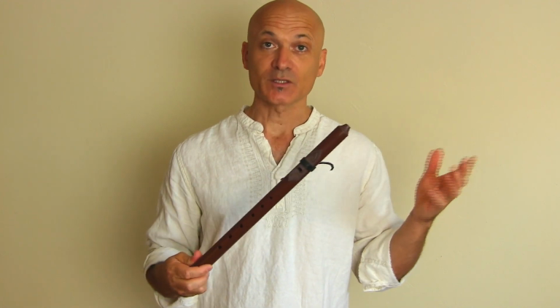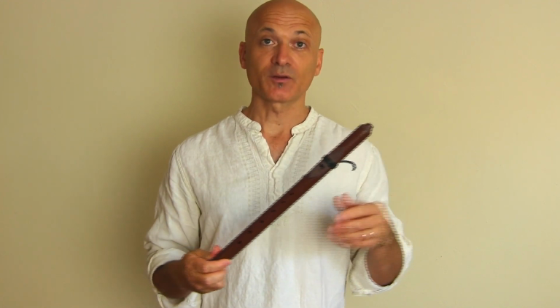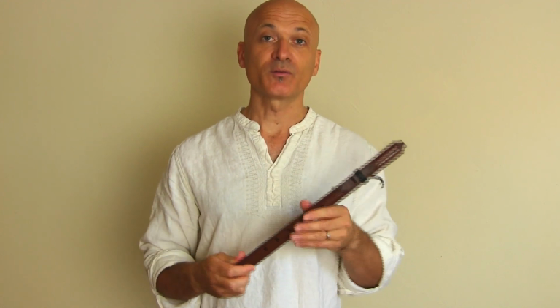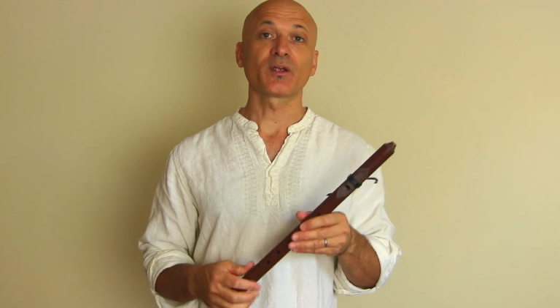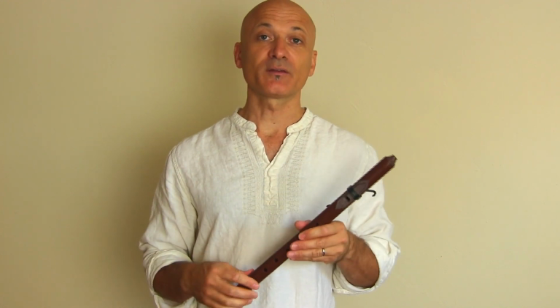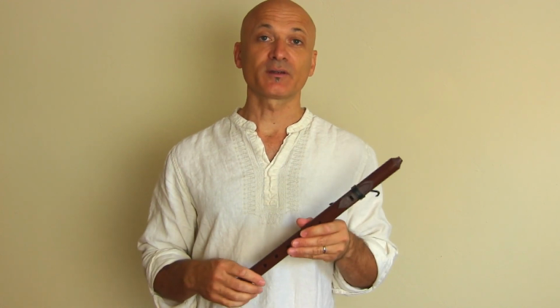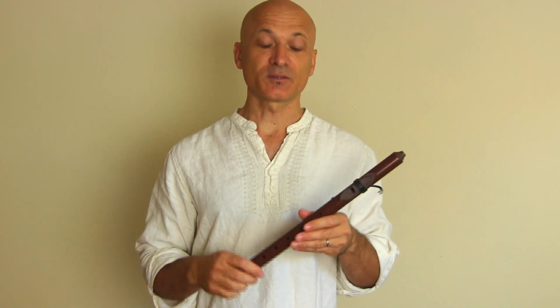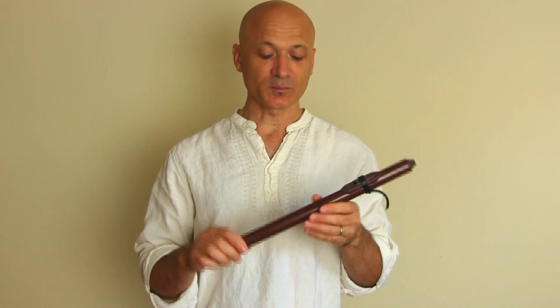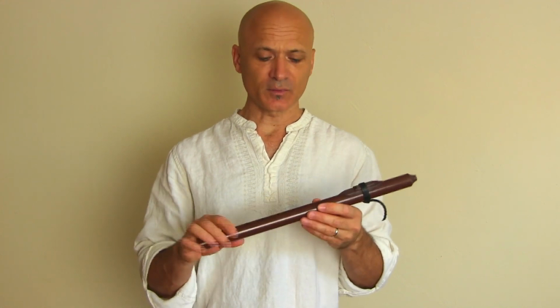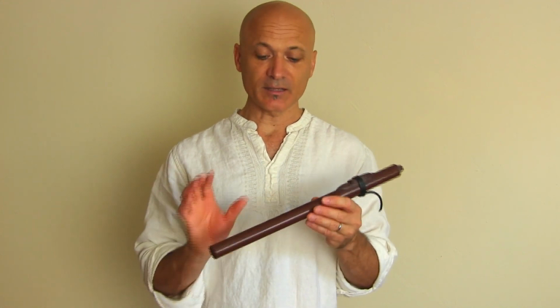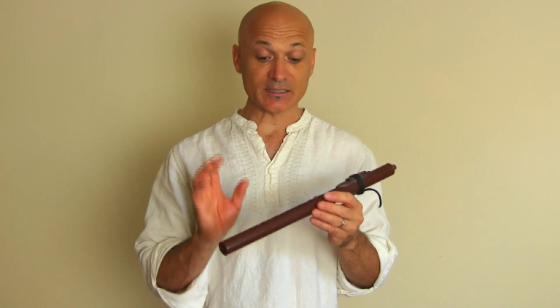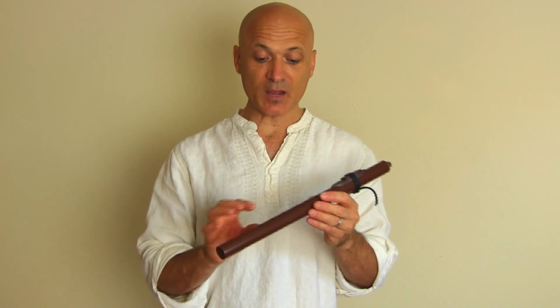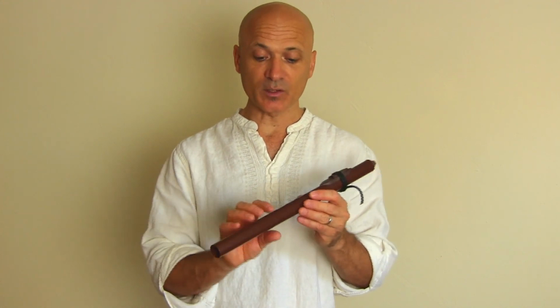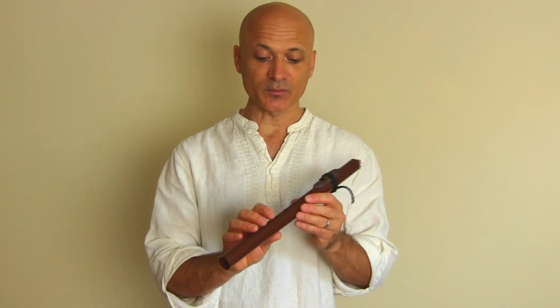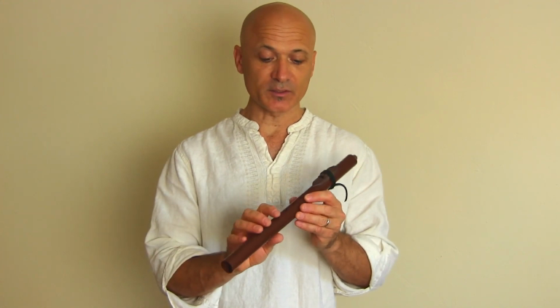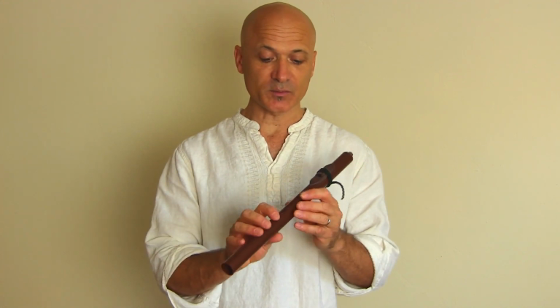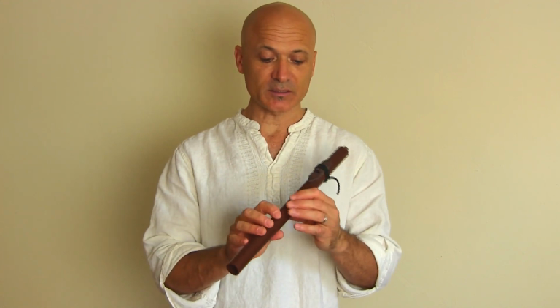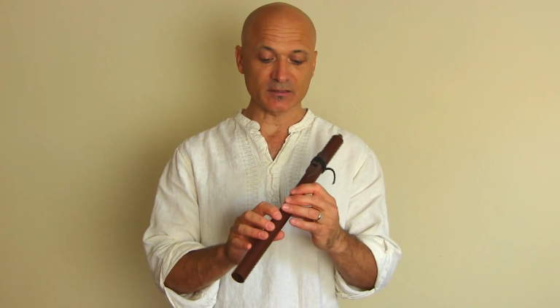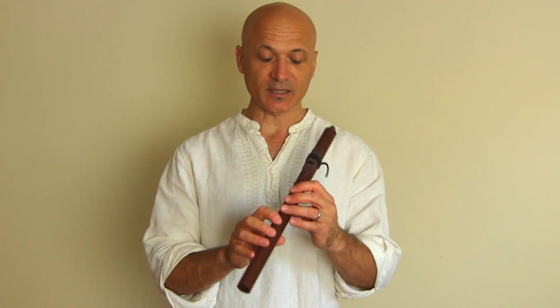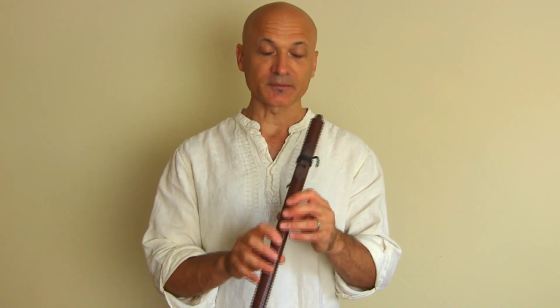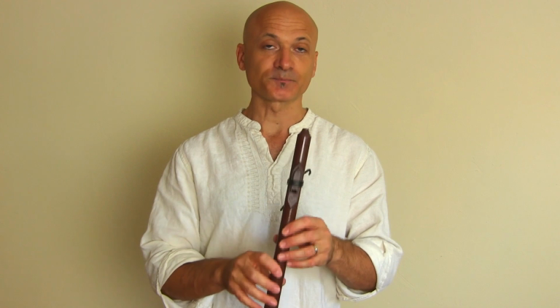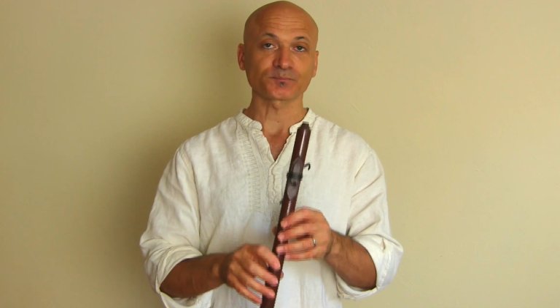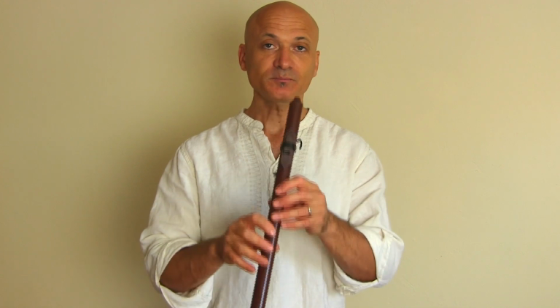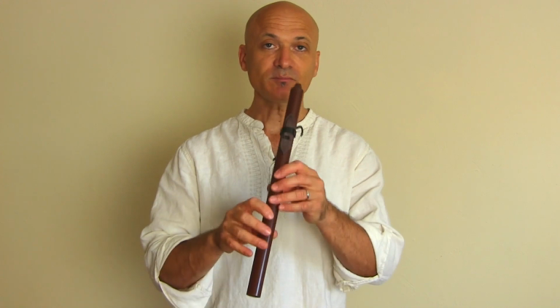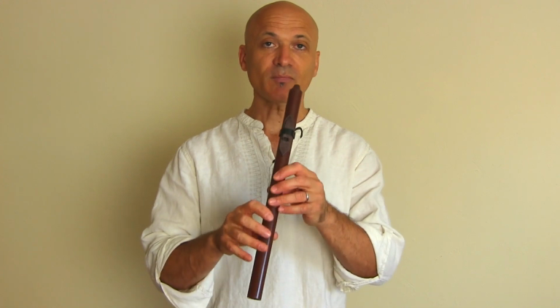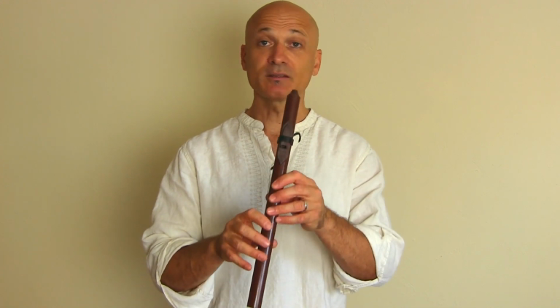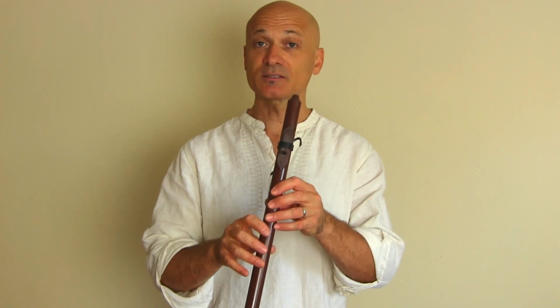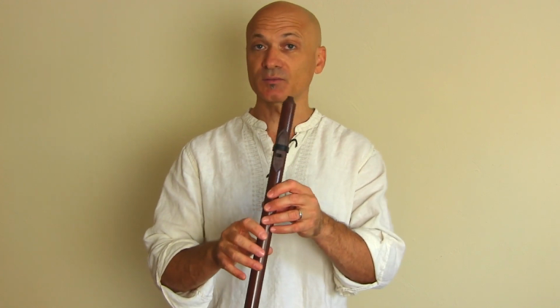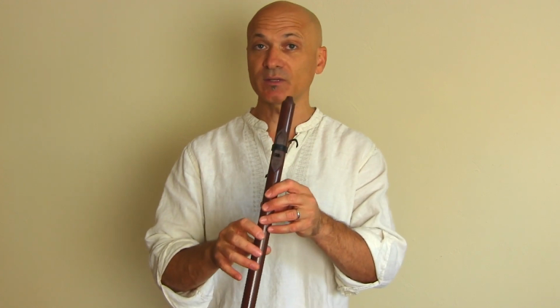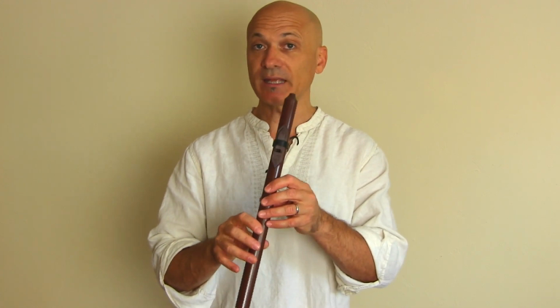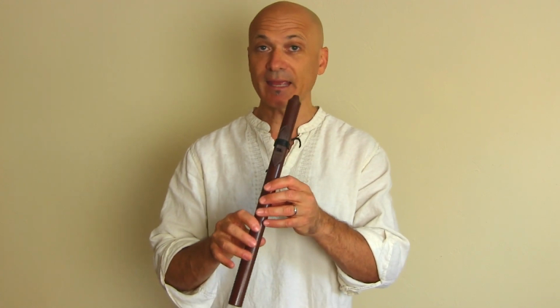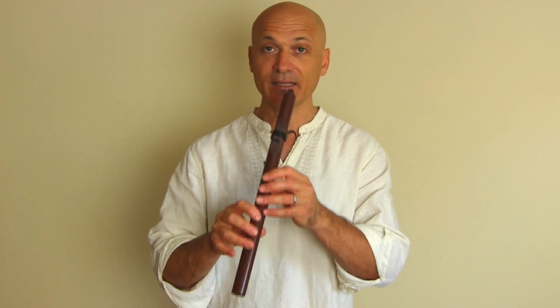So very, very durable, and they sound wonderful. Here's what it sounds like — this is the flute in A.